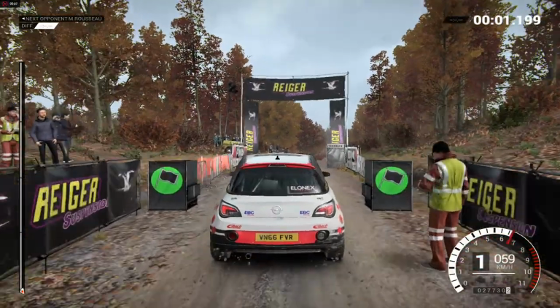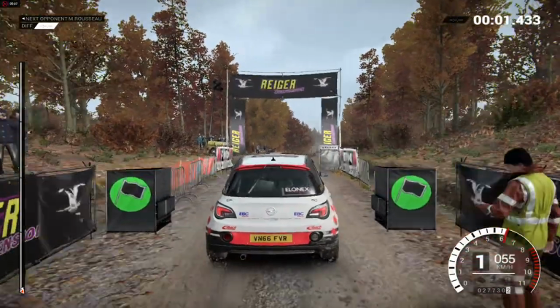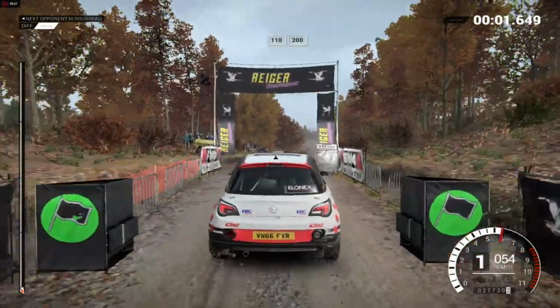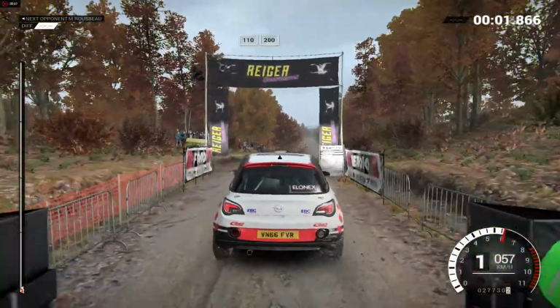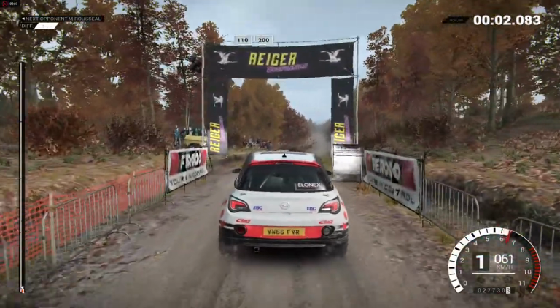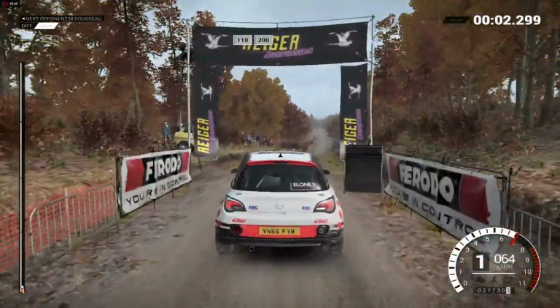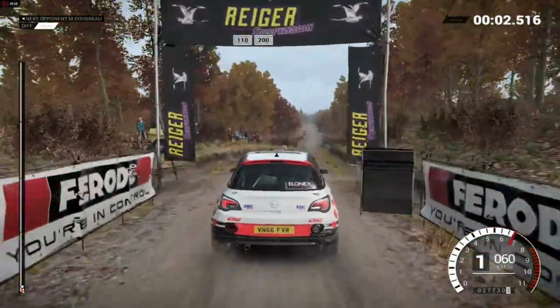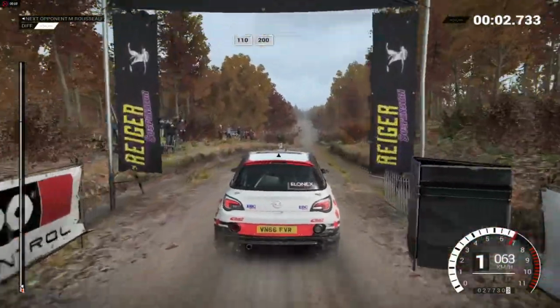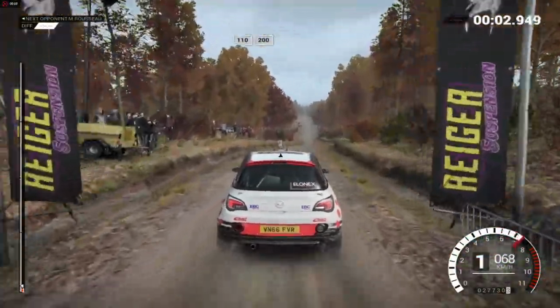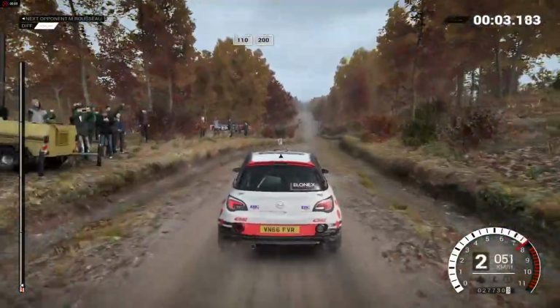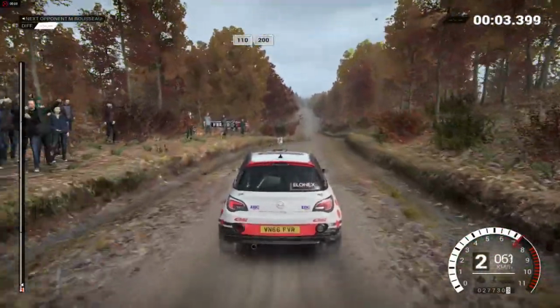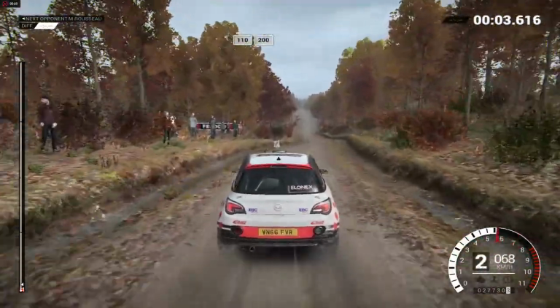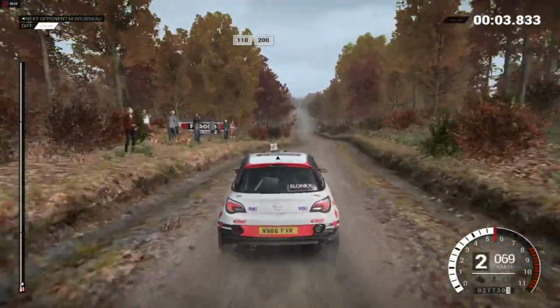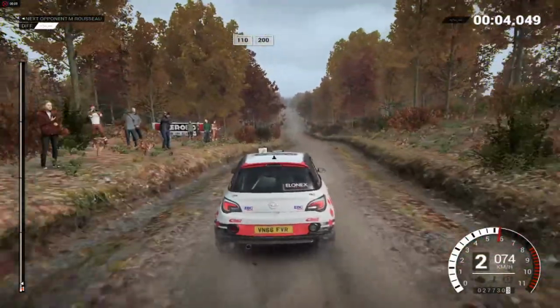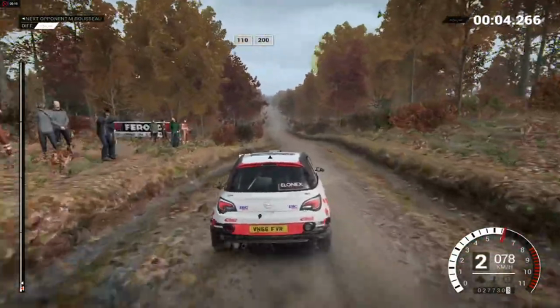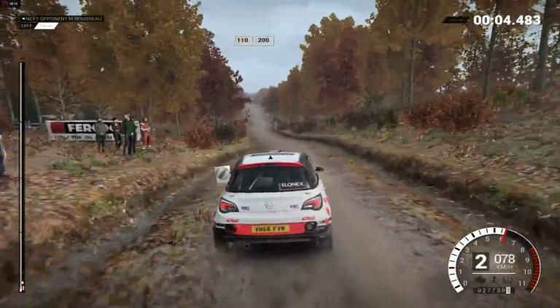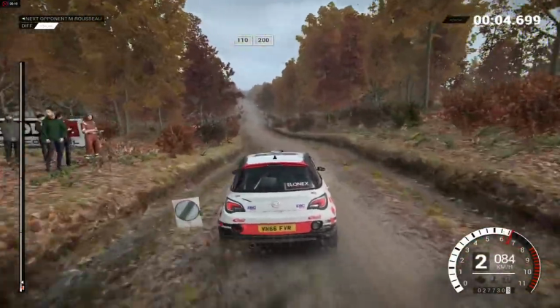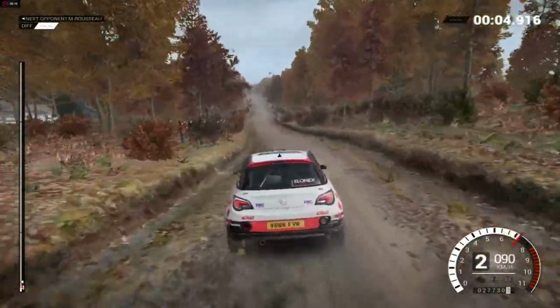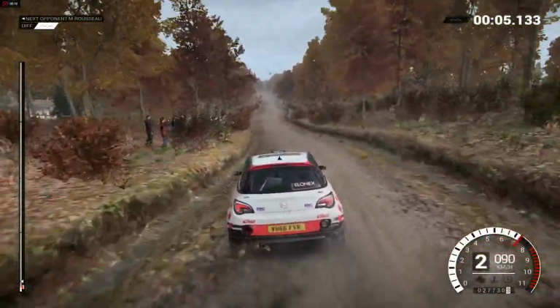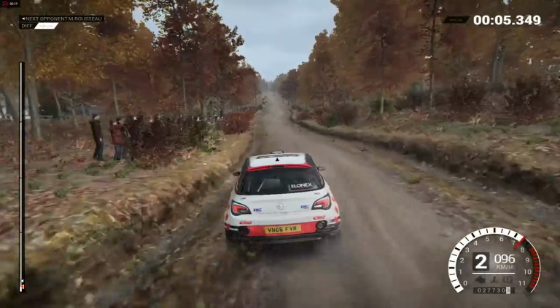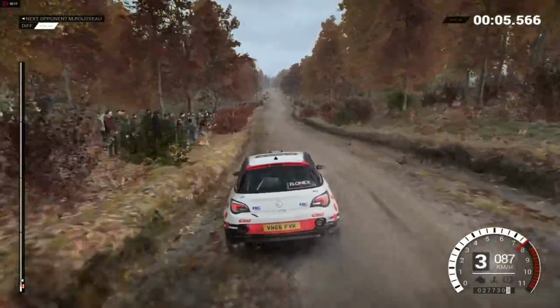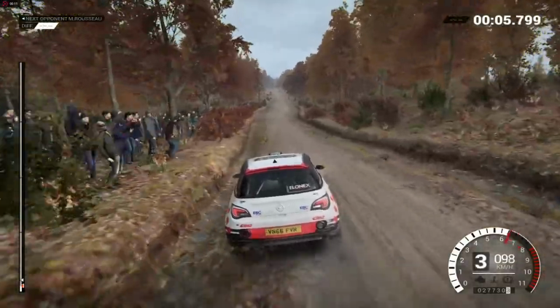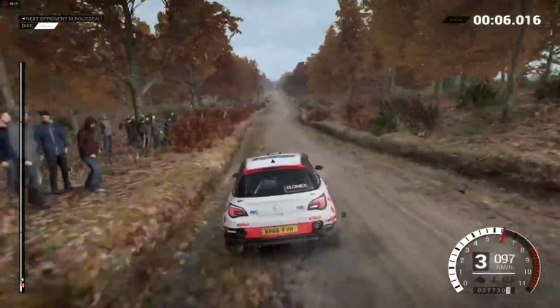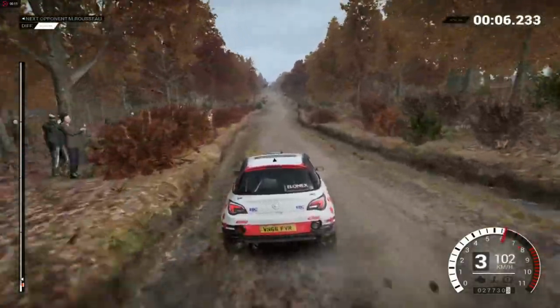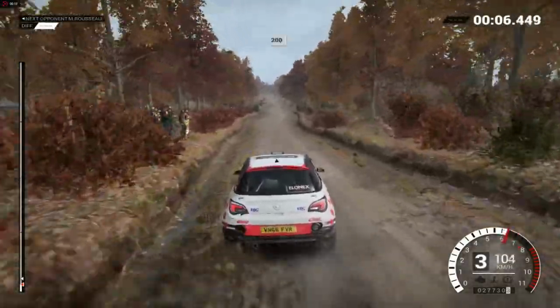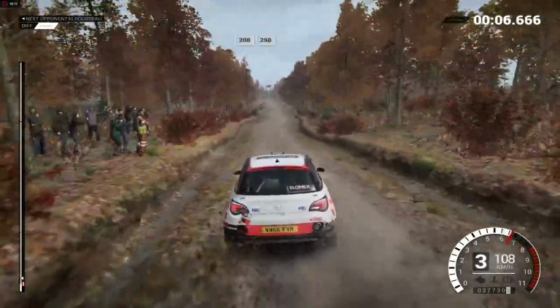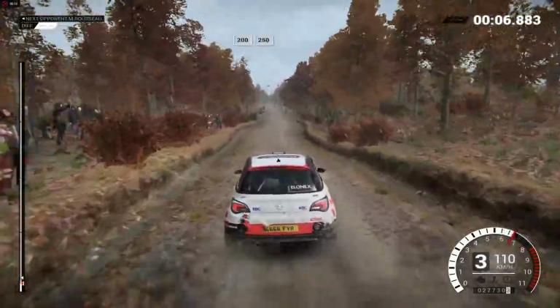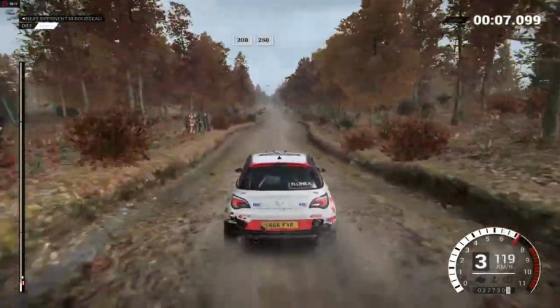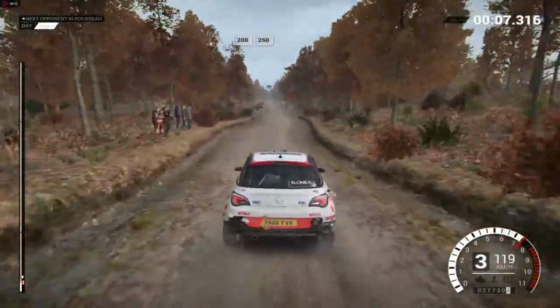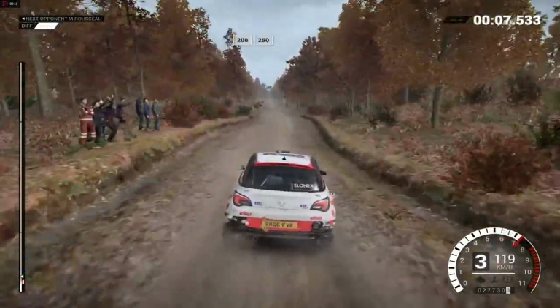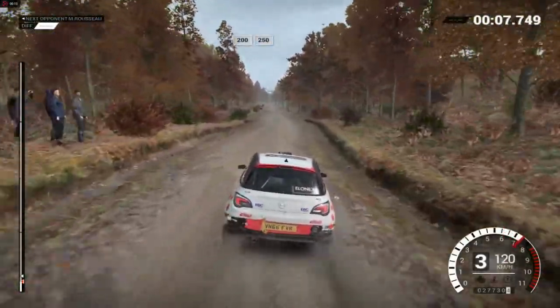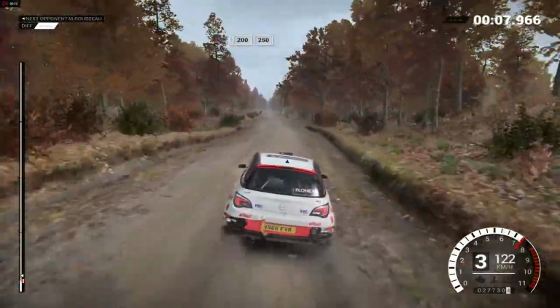110, over bumps, 200. 200, over bumps, 250.